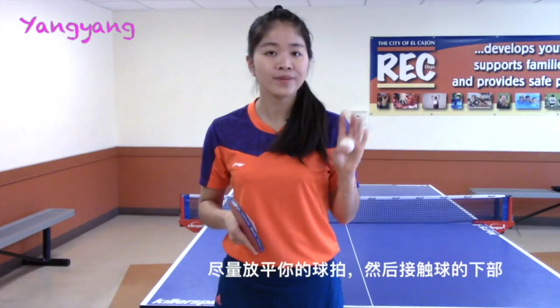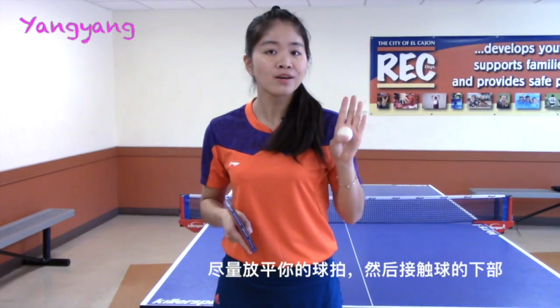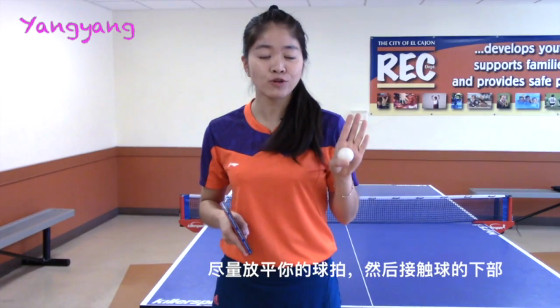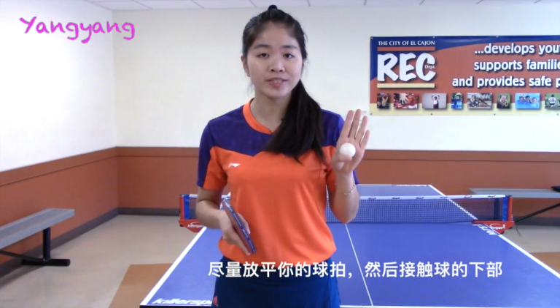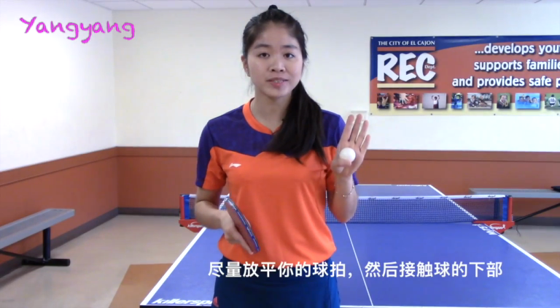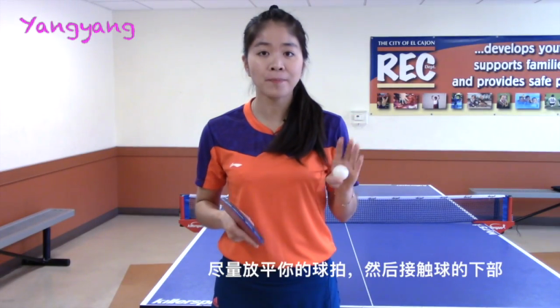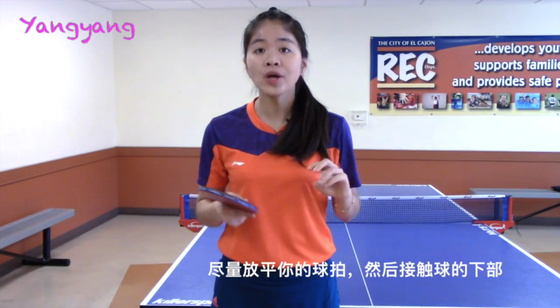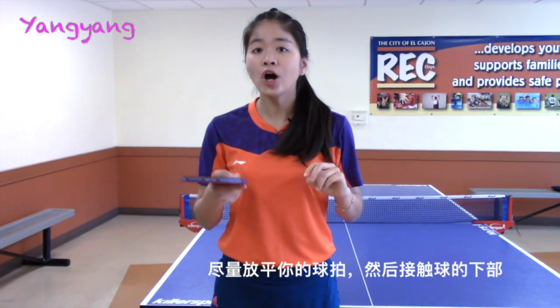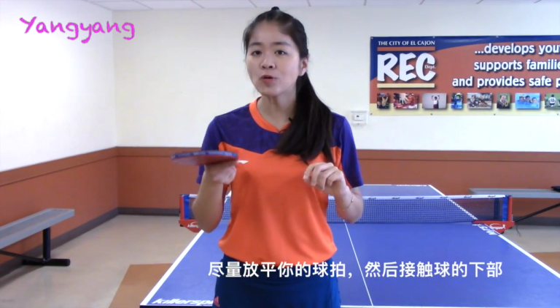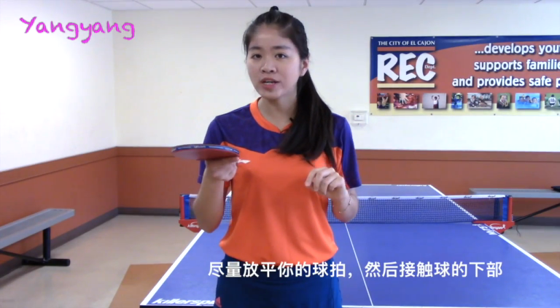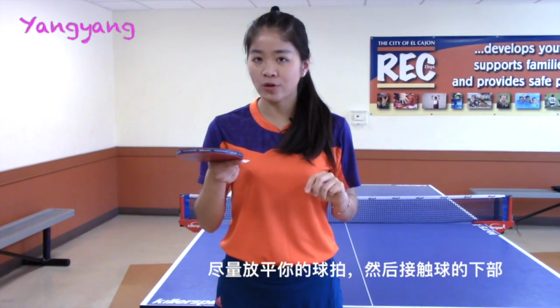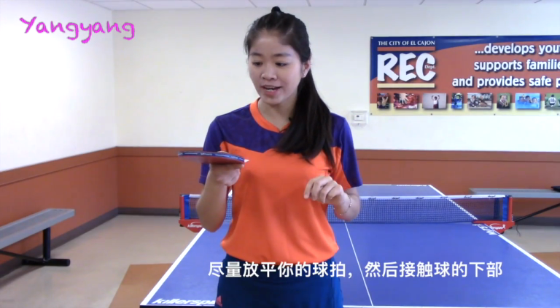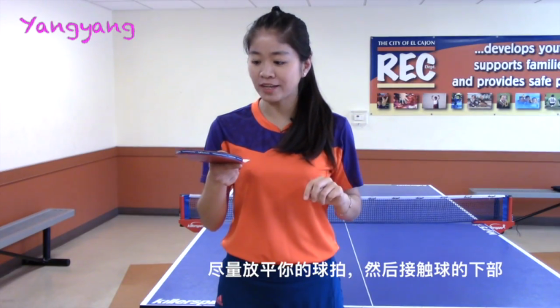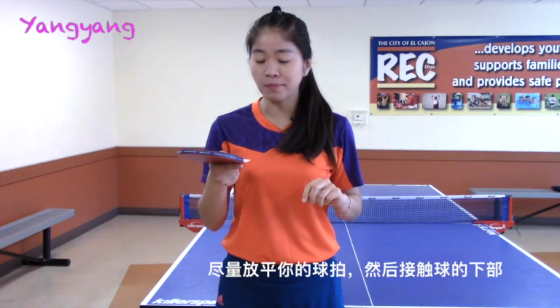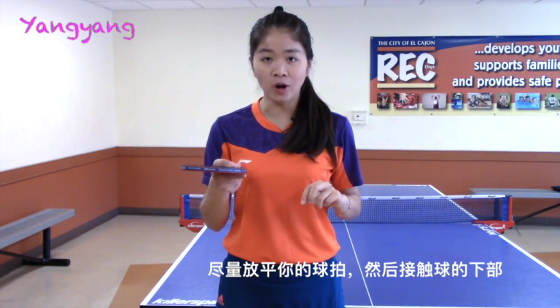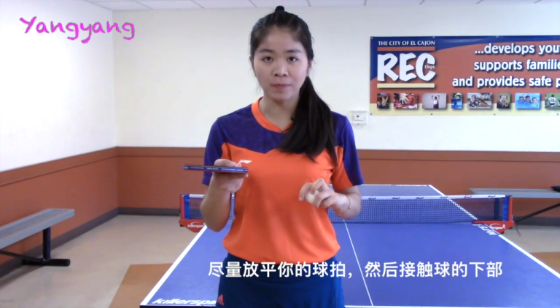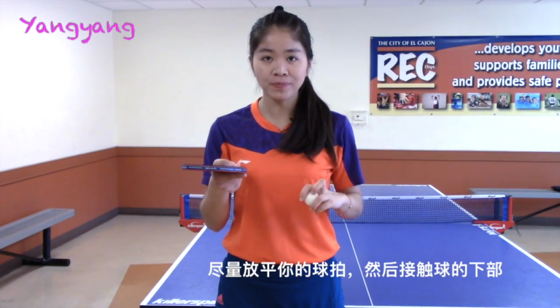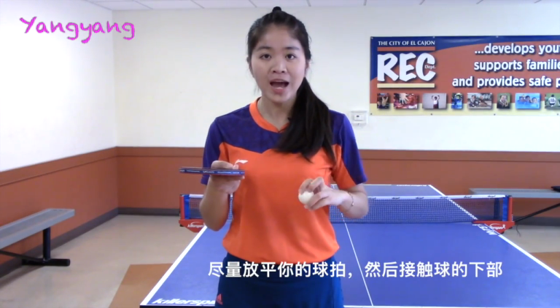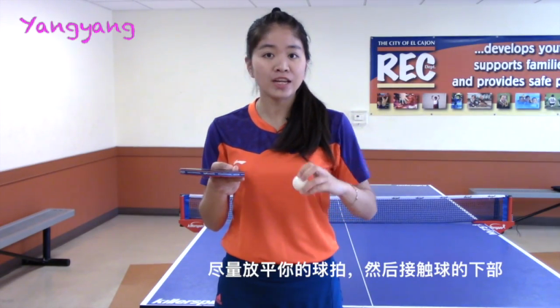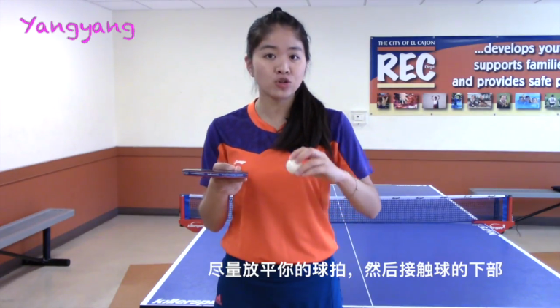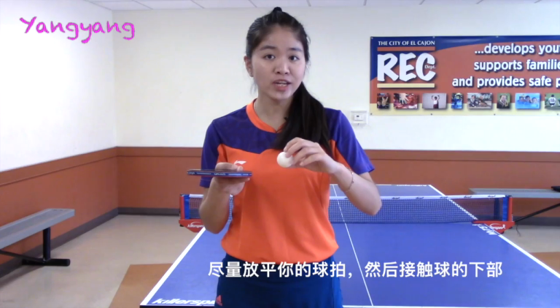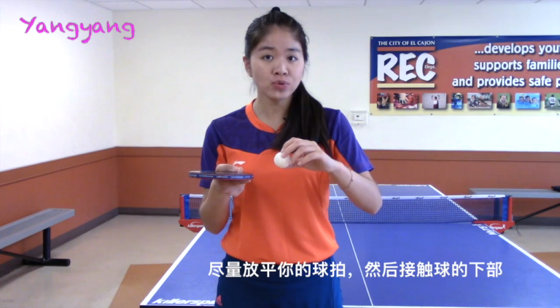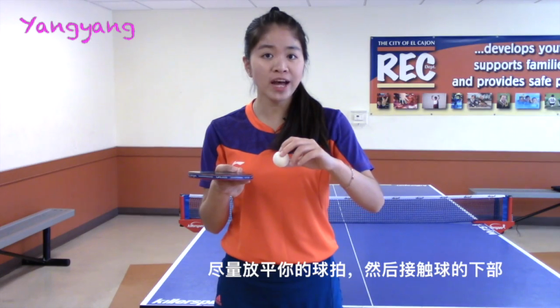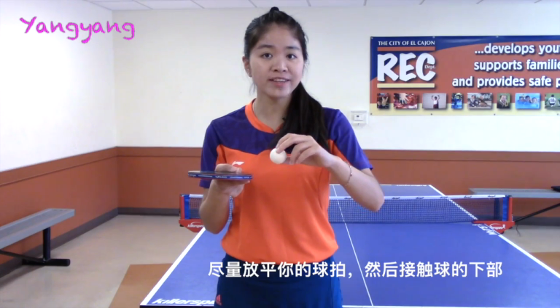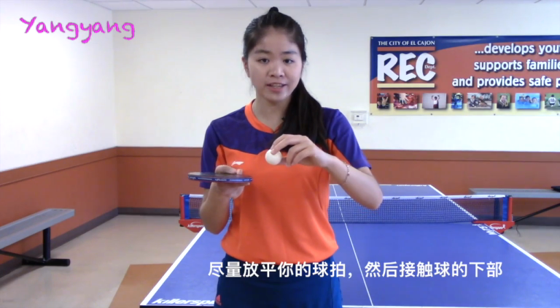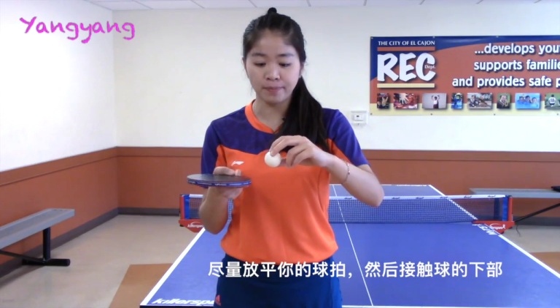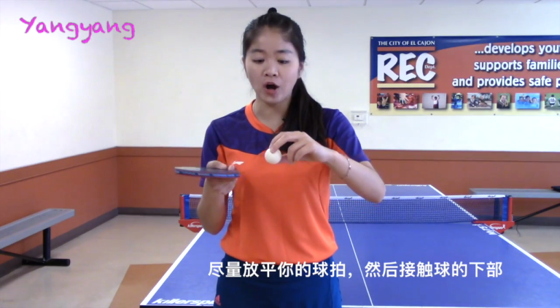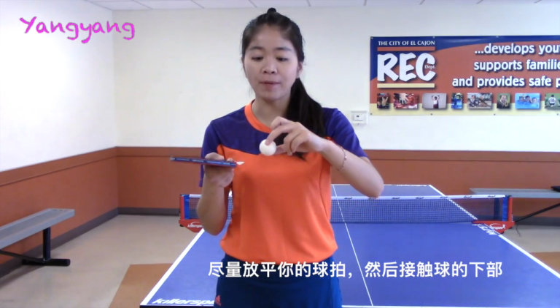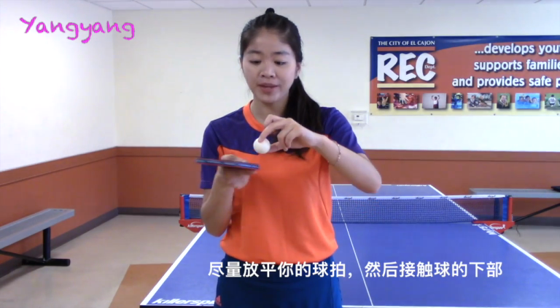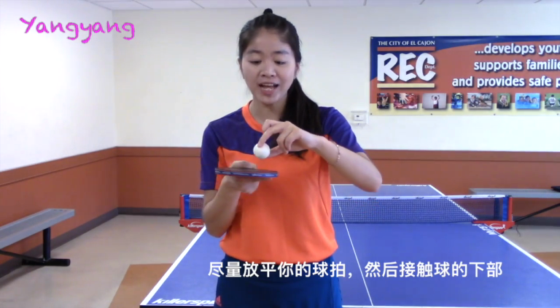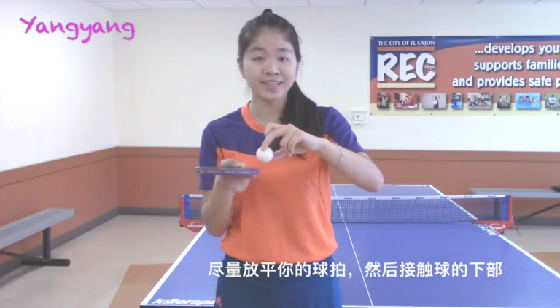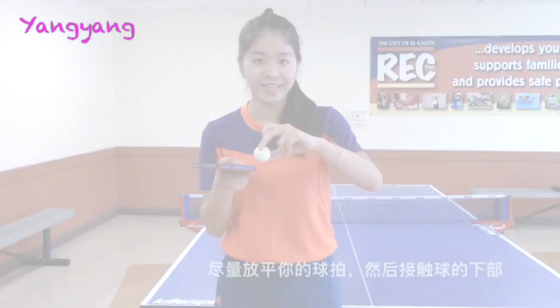Fourth, open your racket more and try to contact the ball underneath.